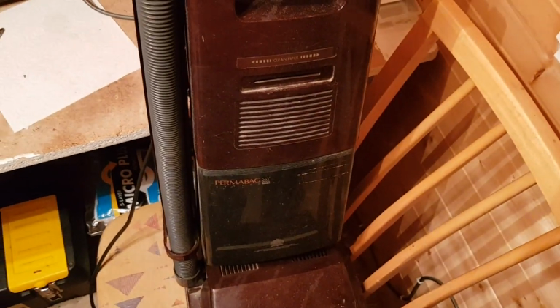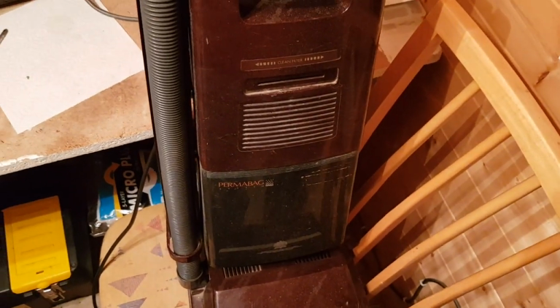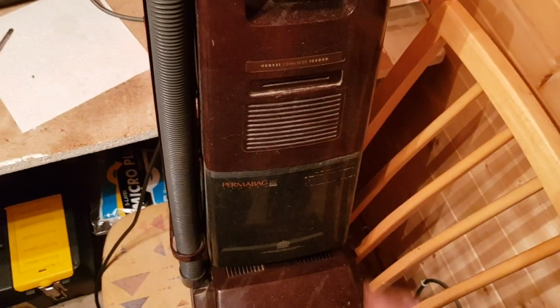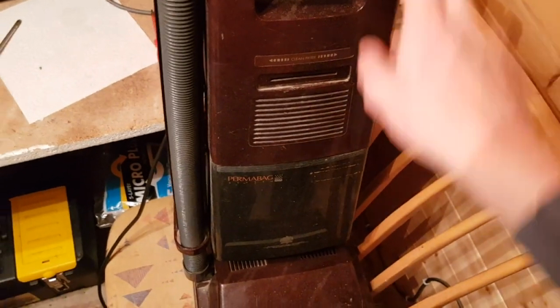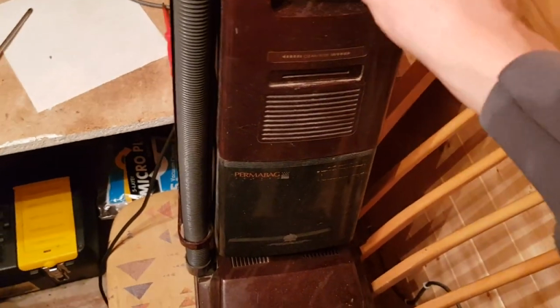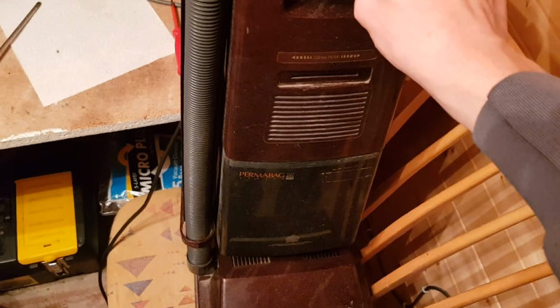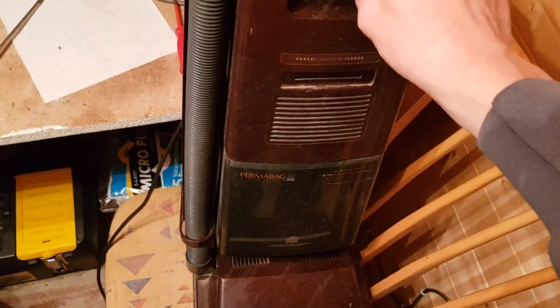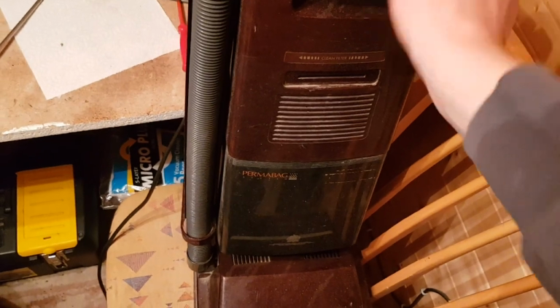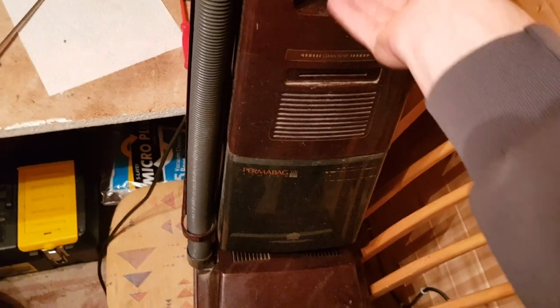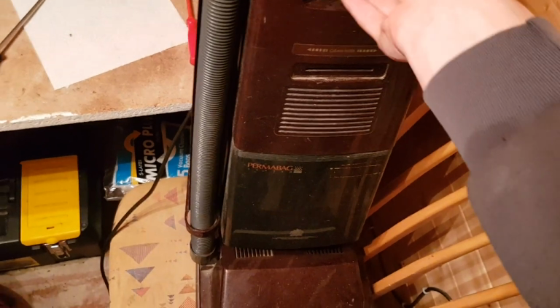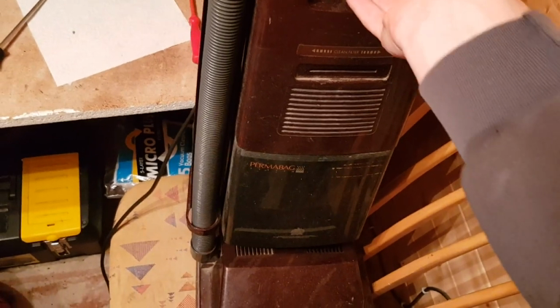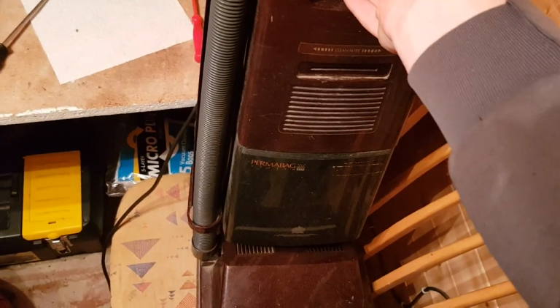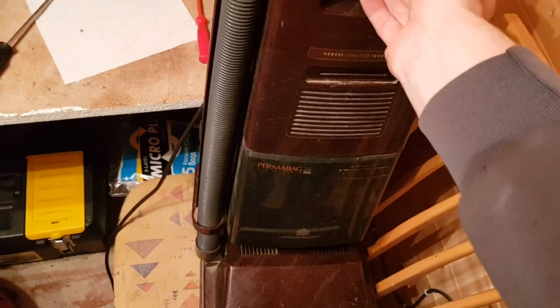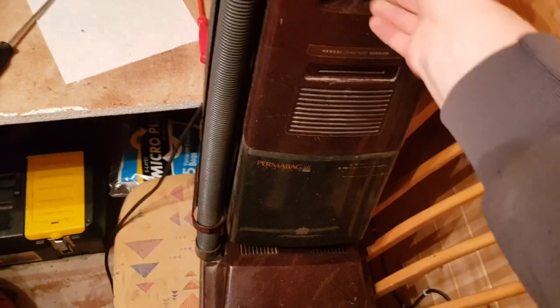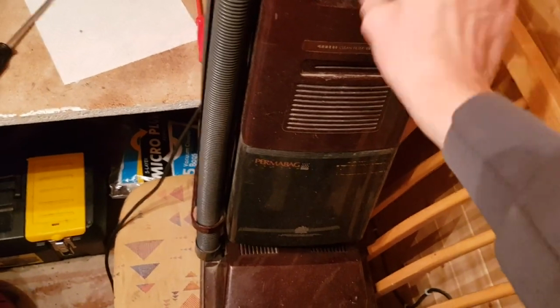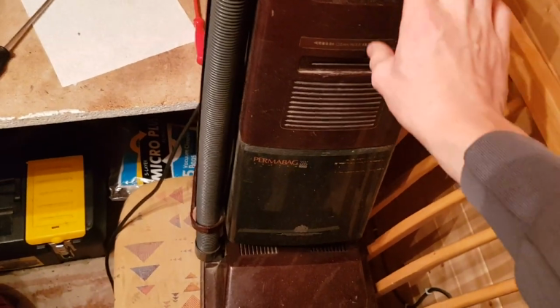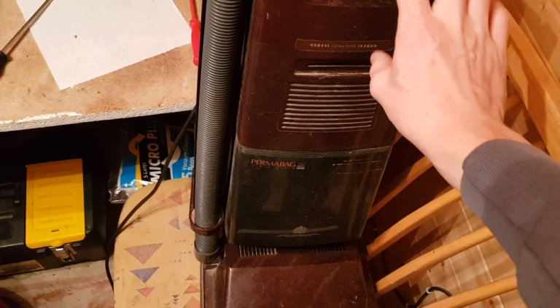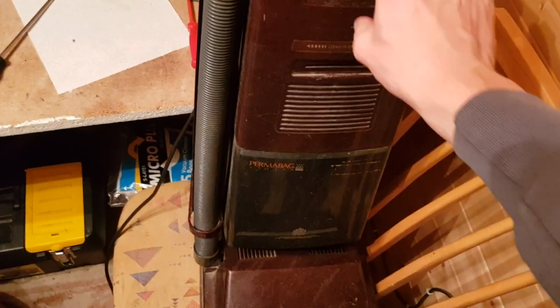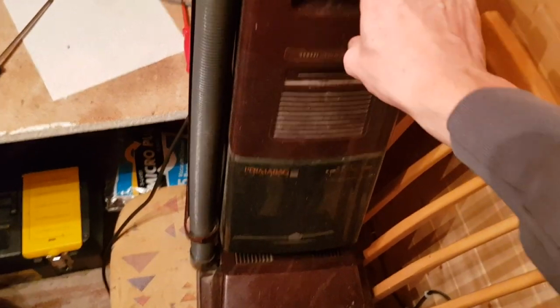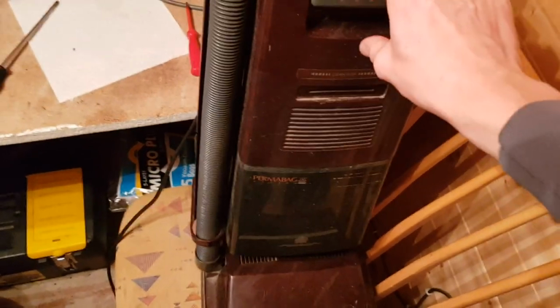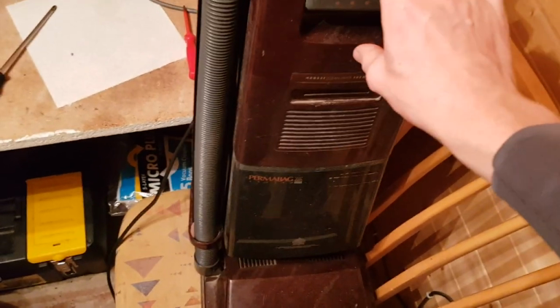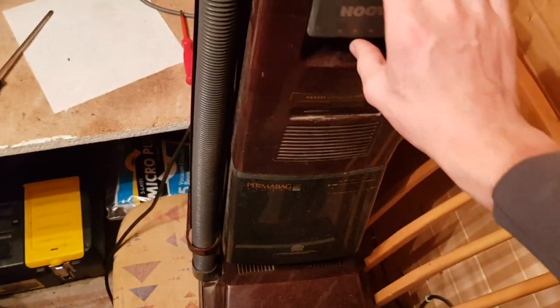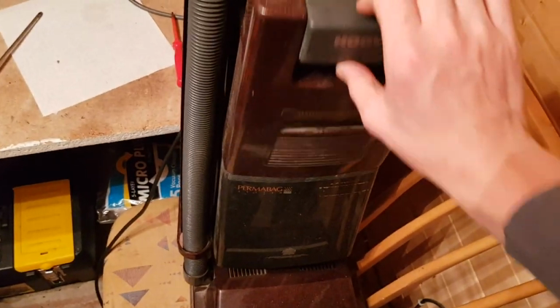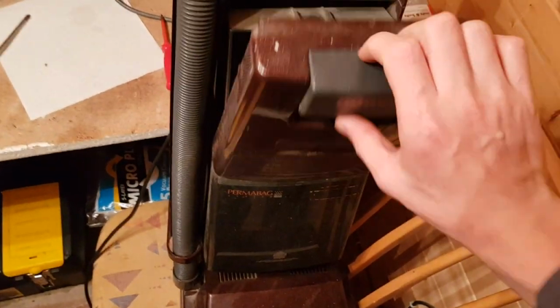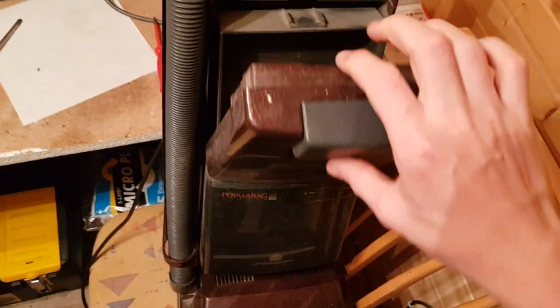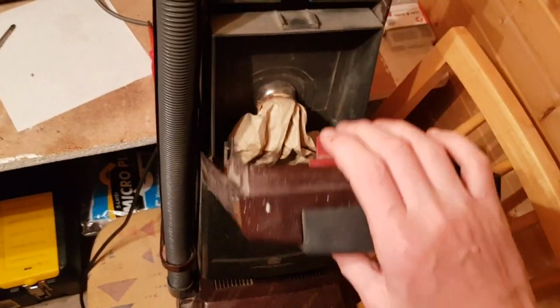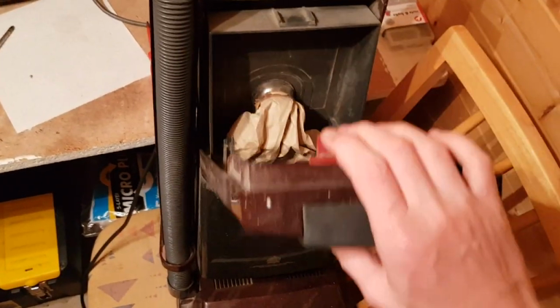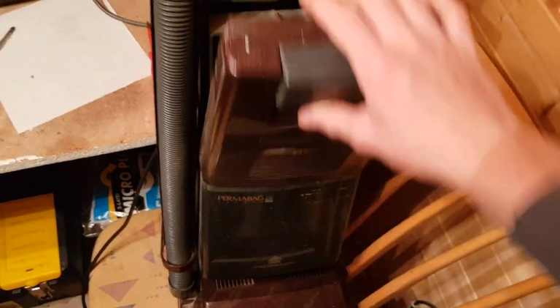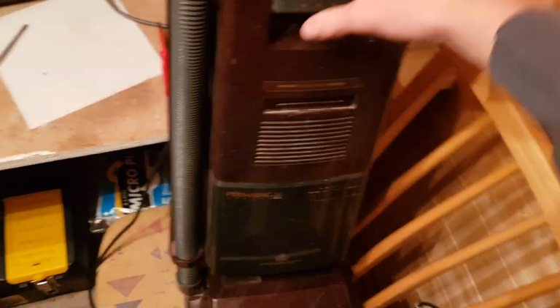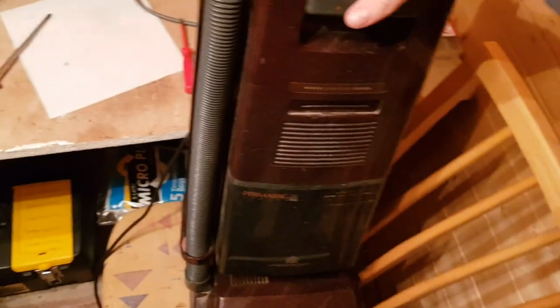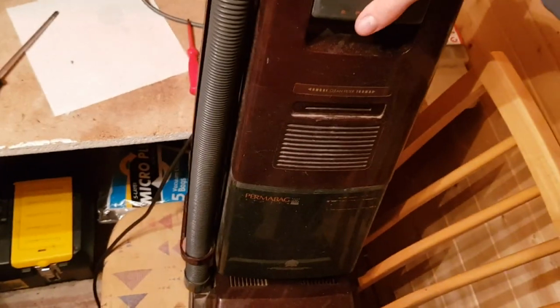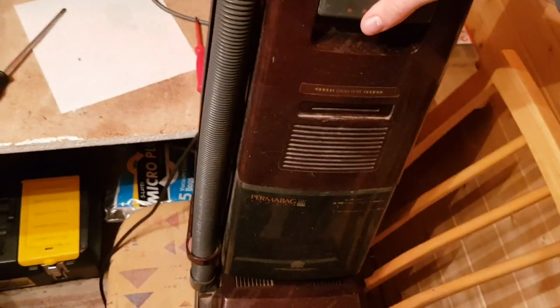We're going to fix it the right way, with Hoover parts. So let's have a look in here.